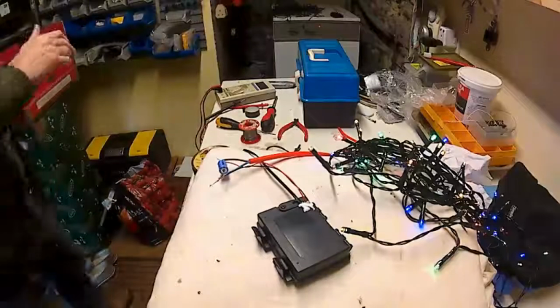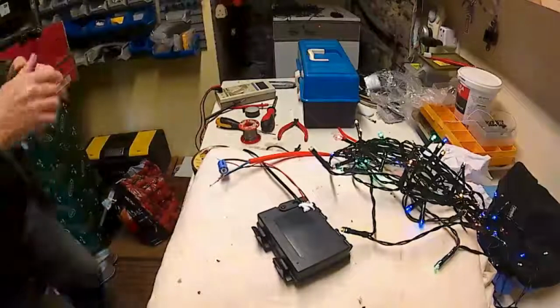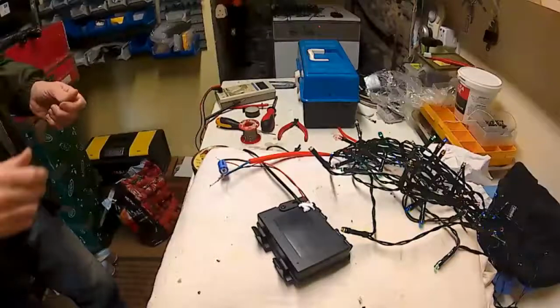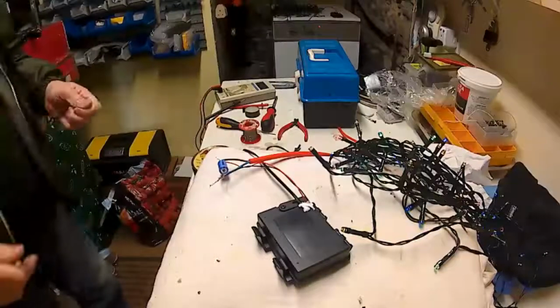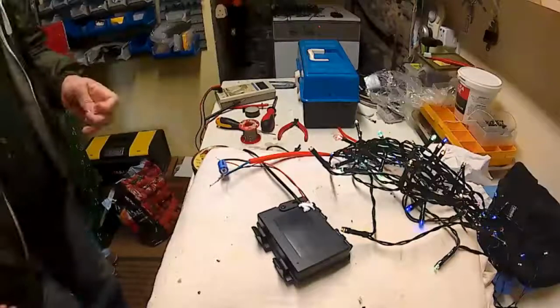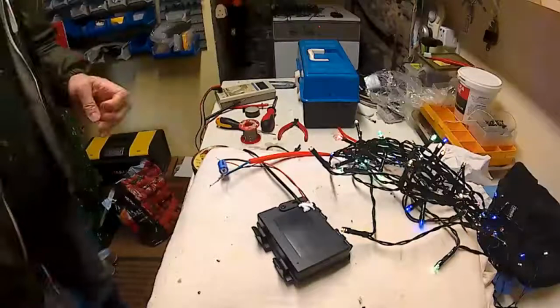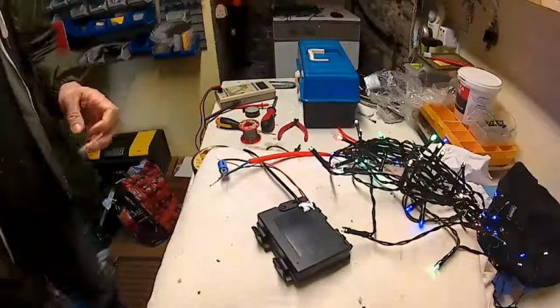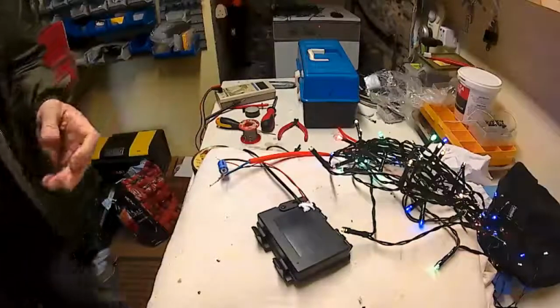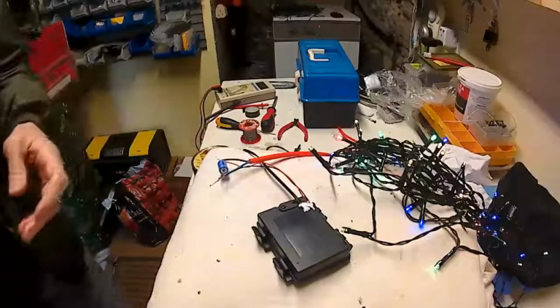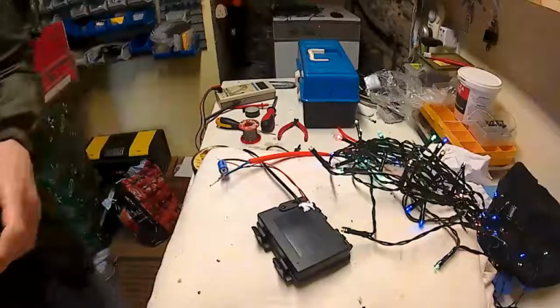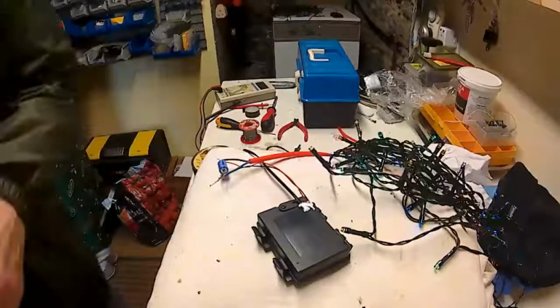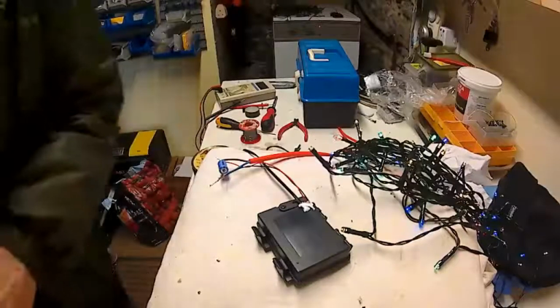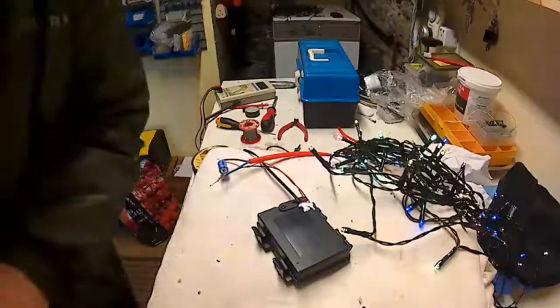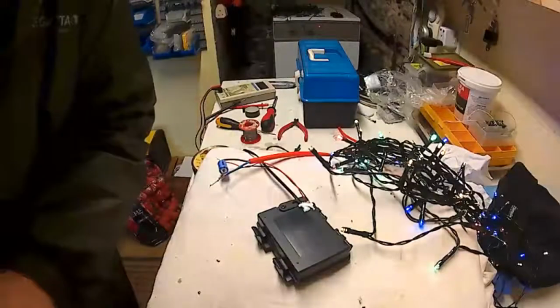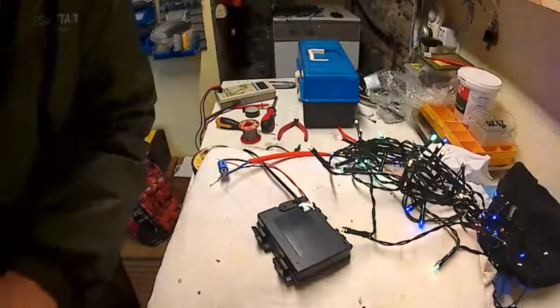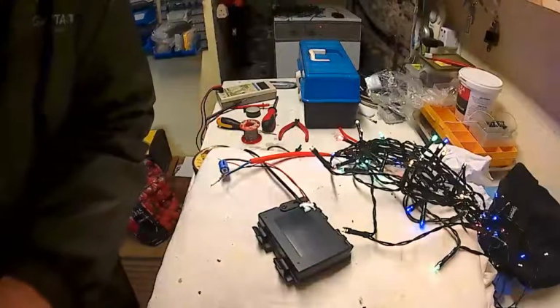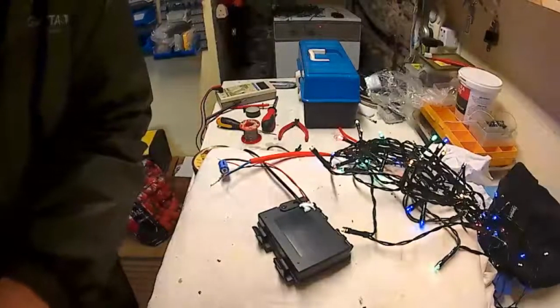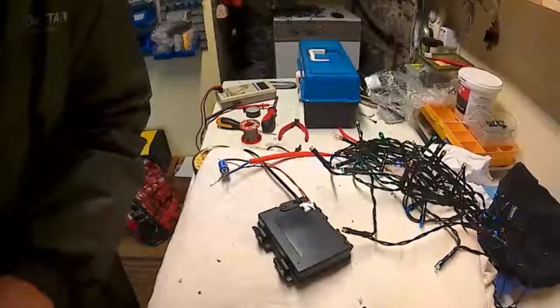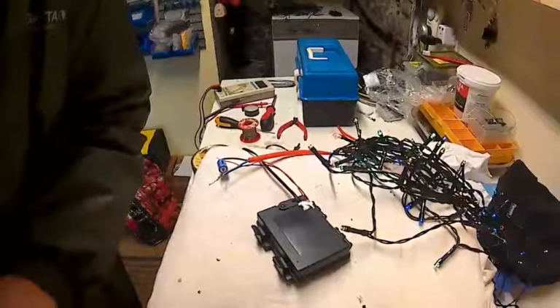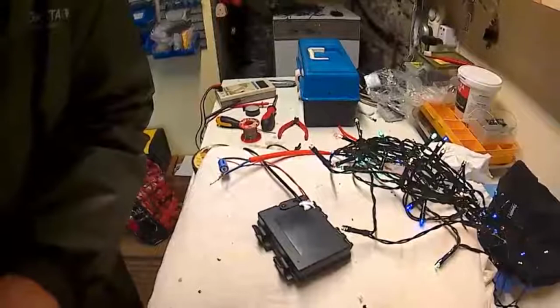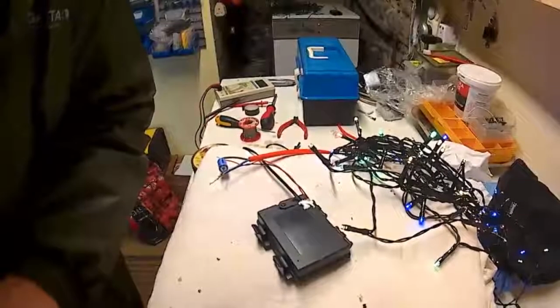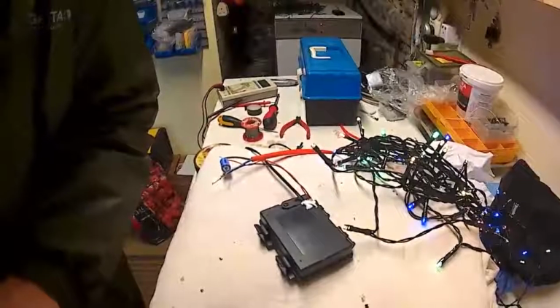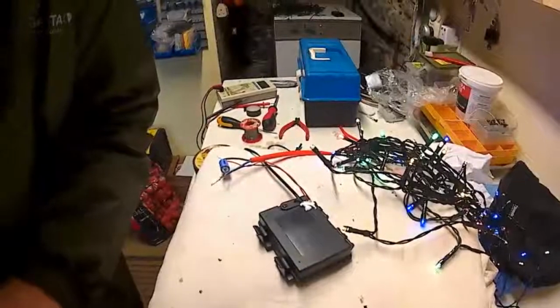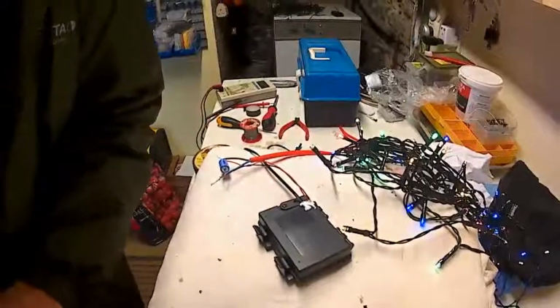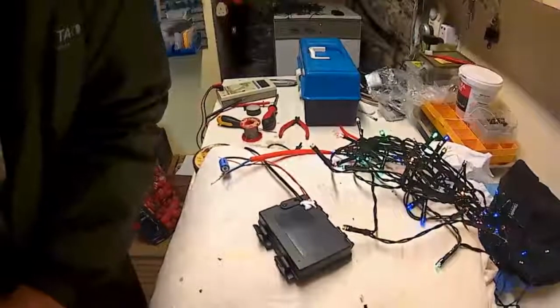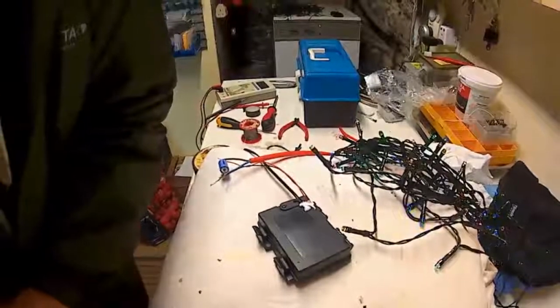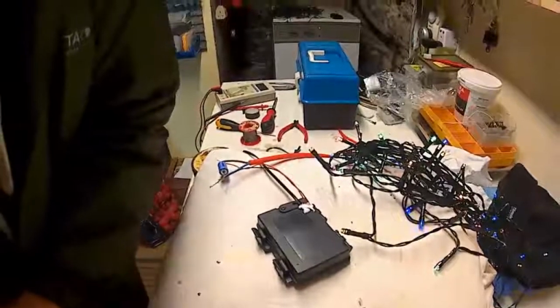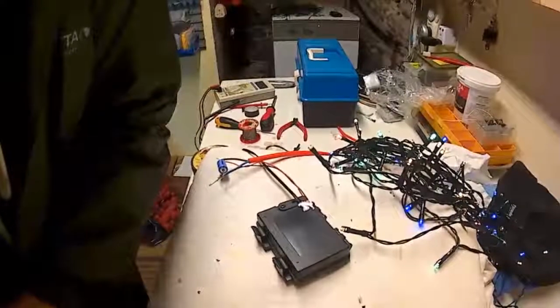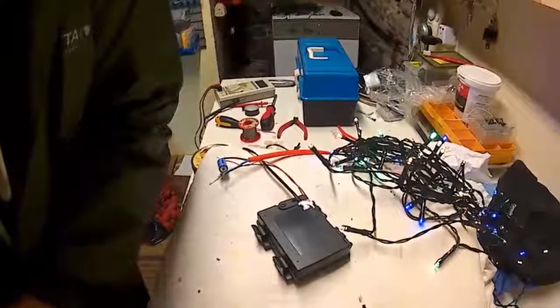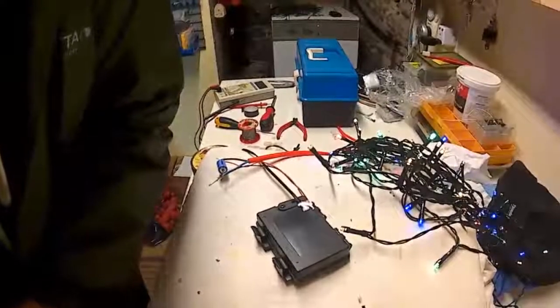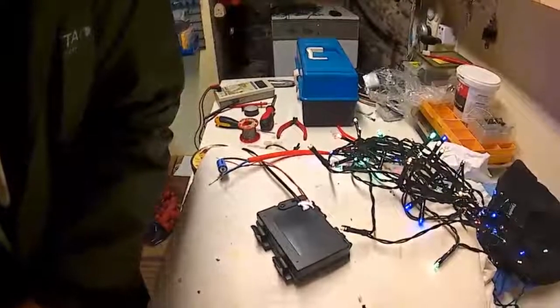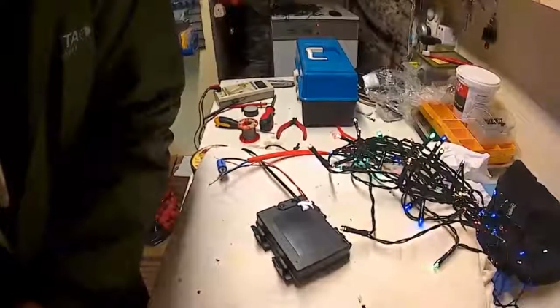So that's about it — that's how to run Christmas lights, four and a half volt Christmas lights, from USB.